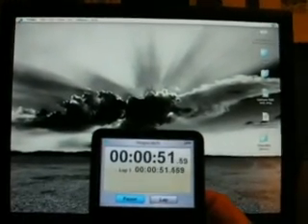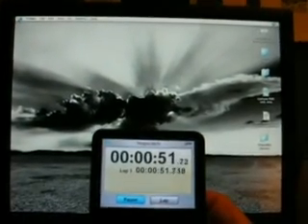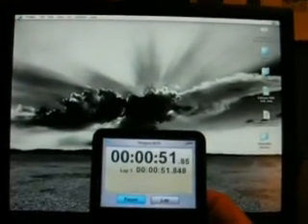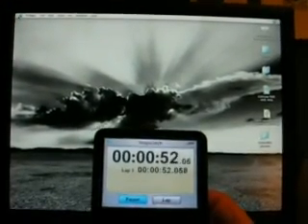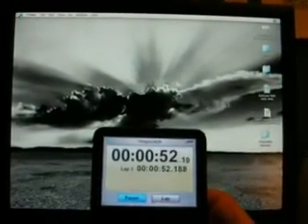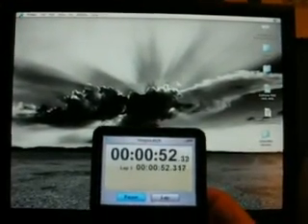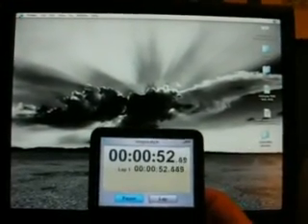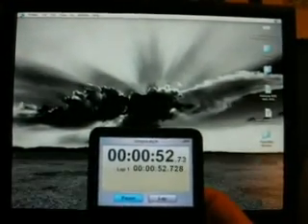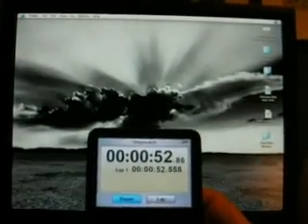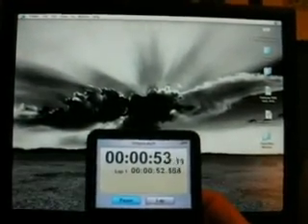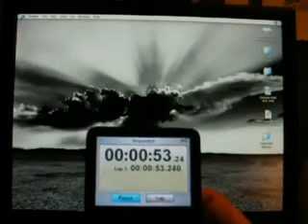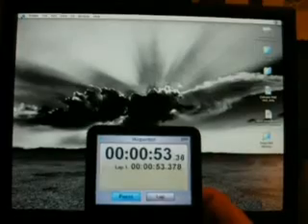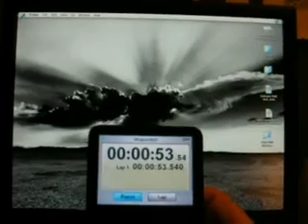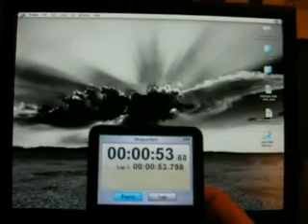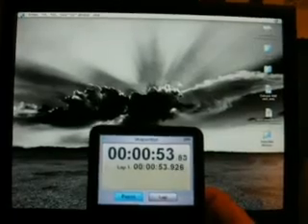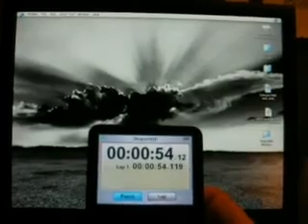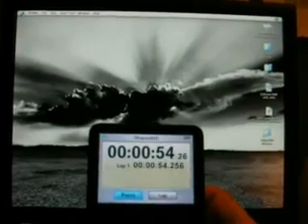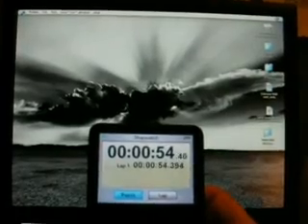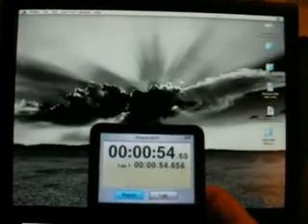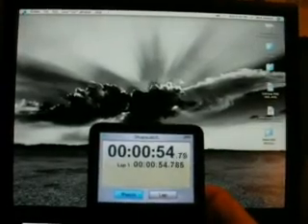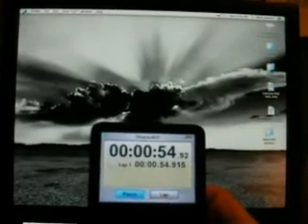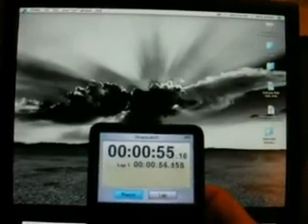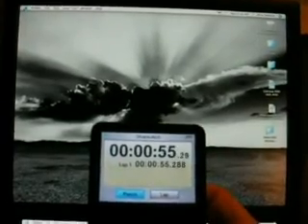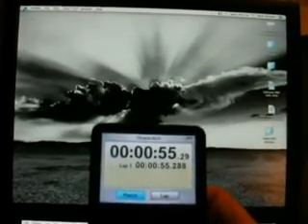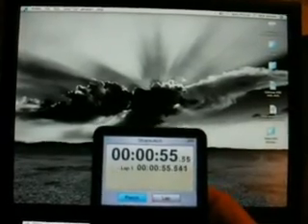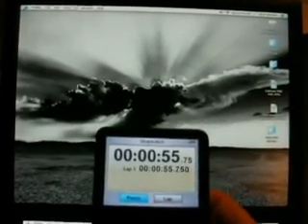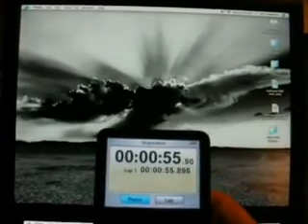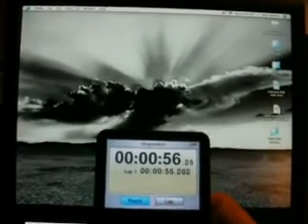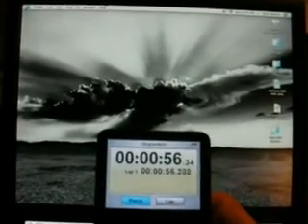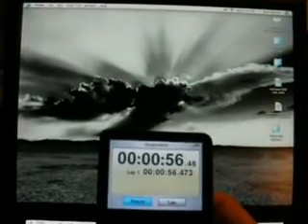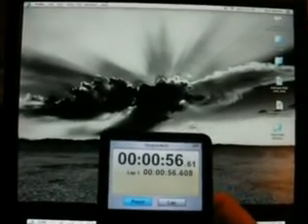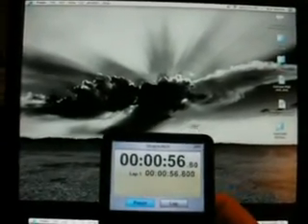Mini done — 55 seconds. And the MacBook finished at about 25 seconds.